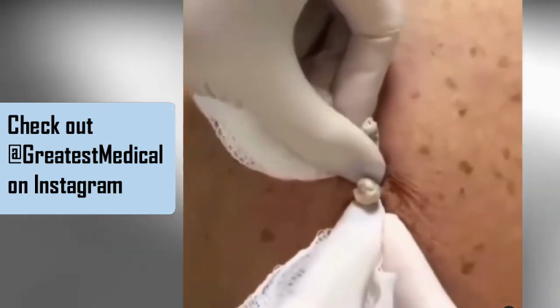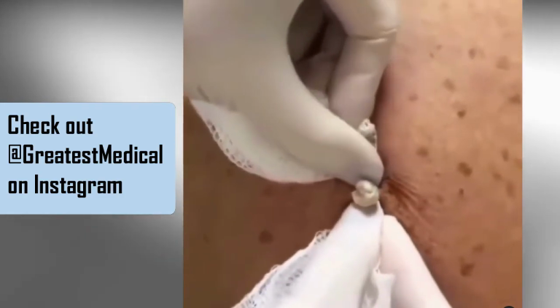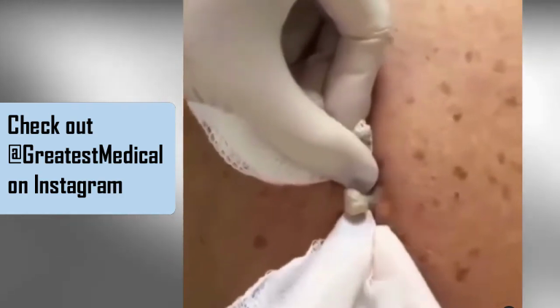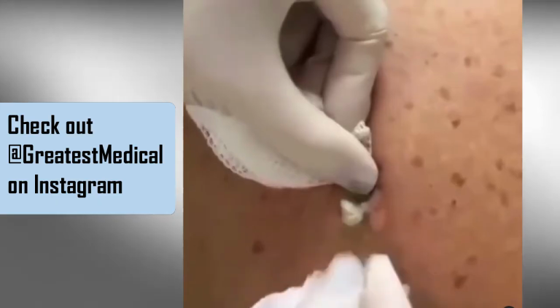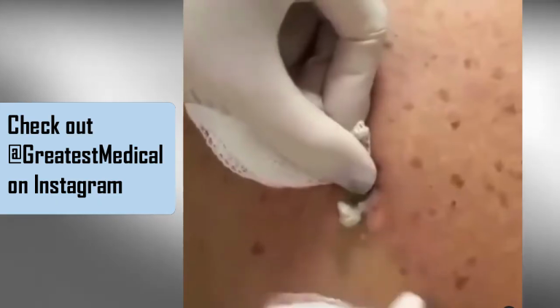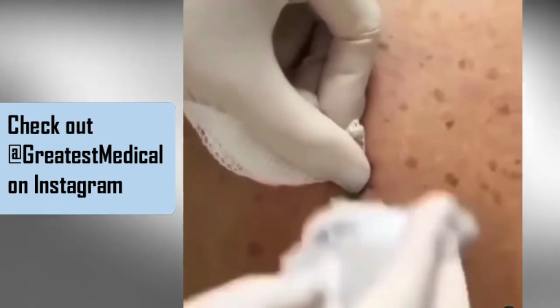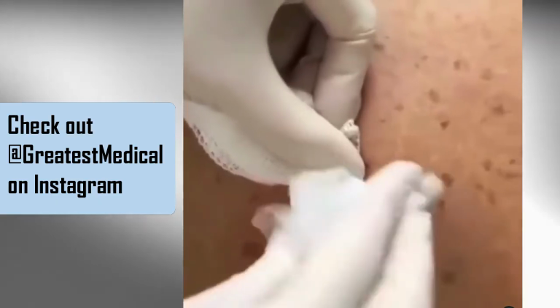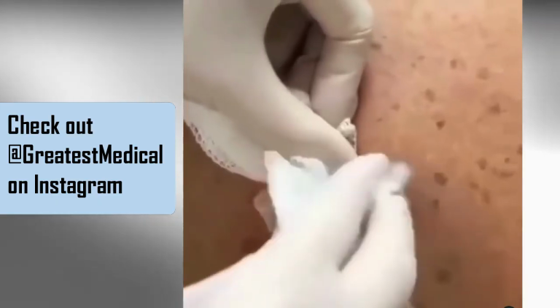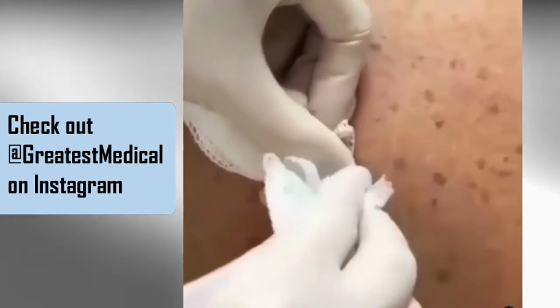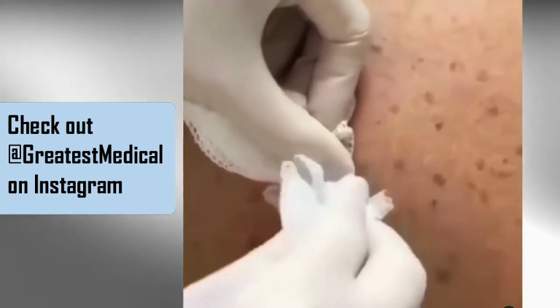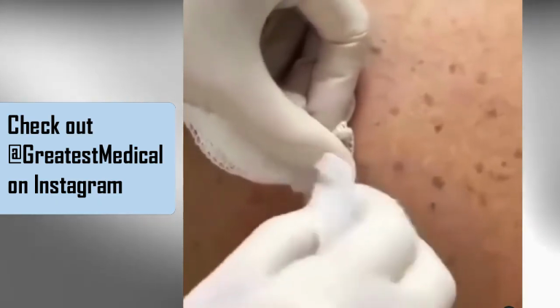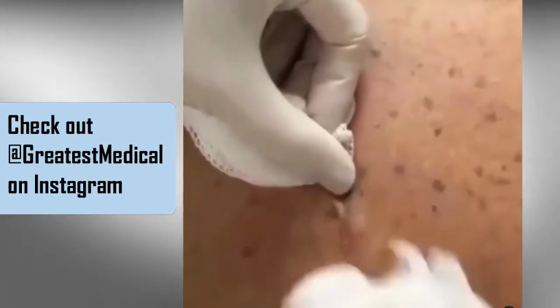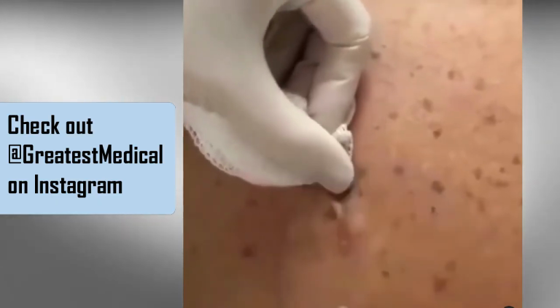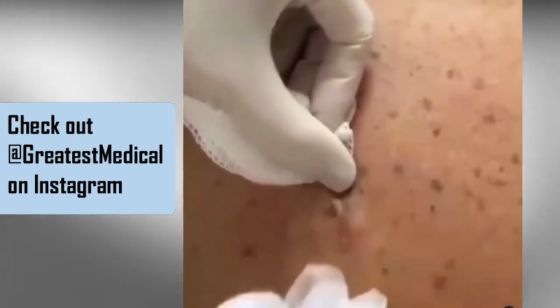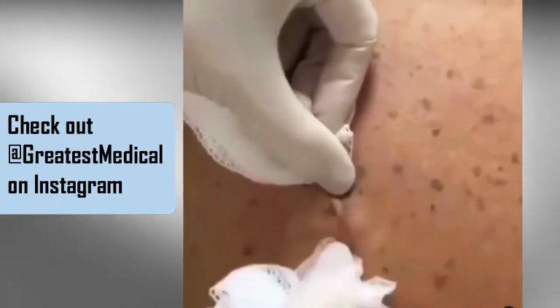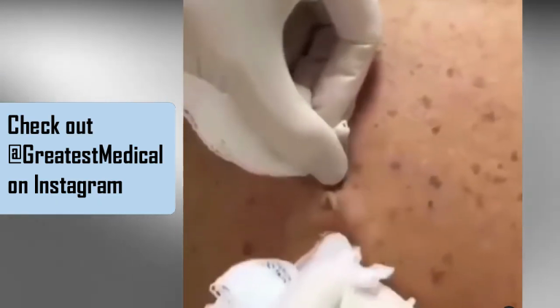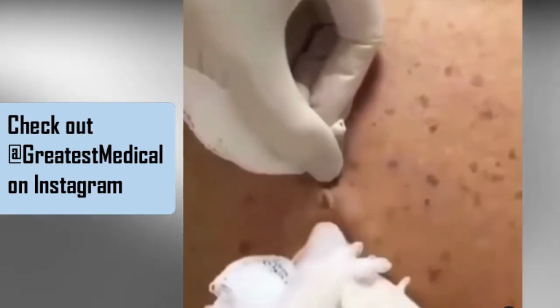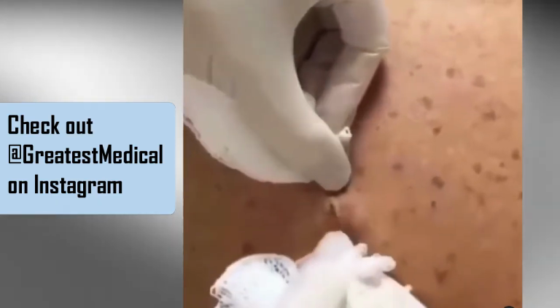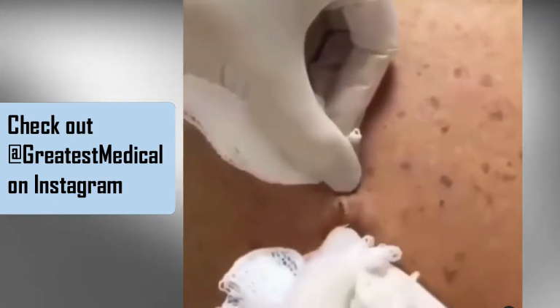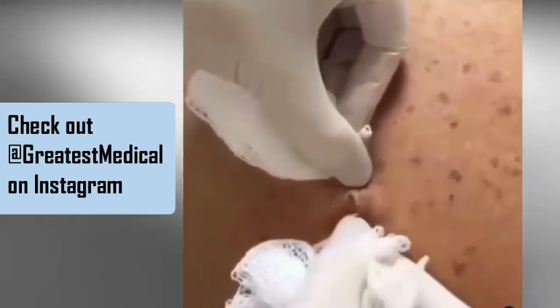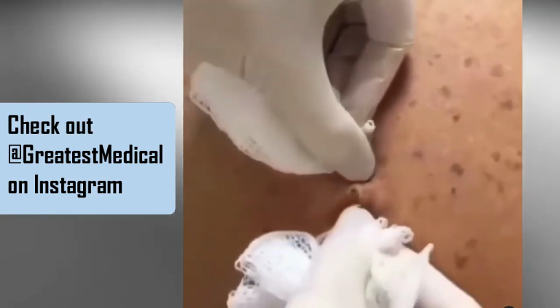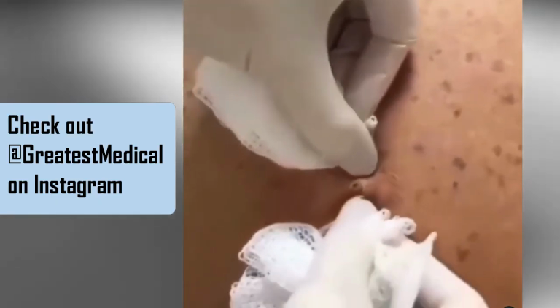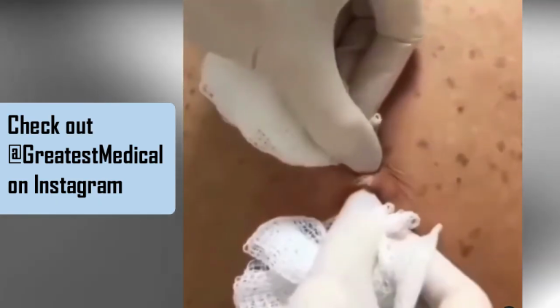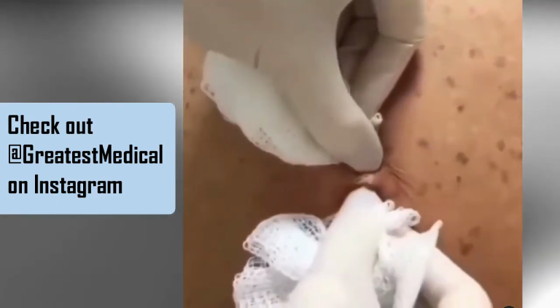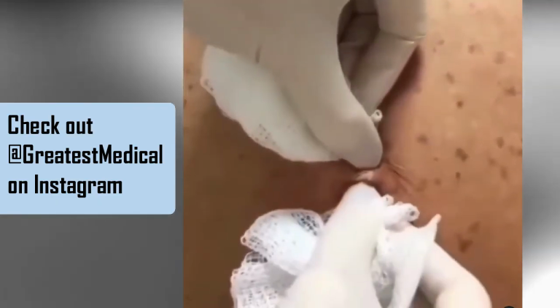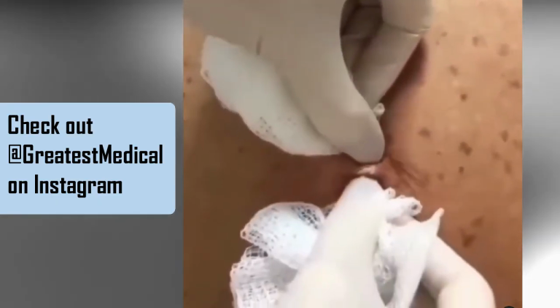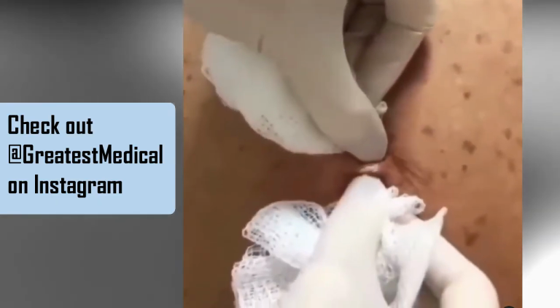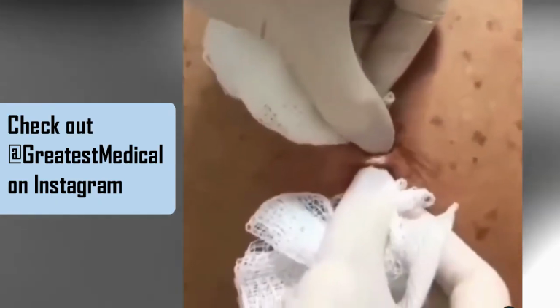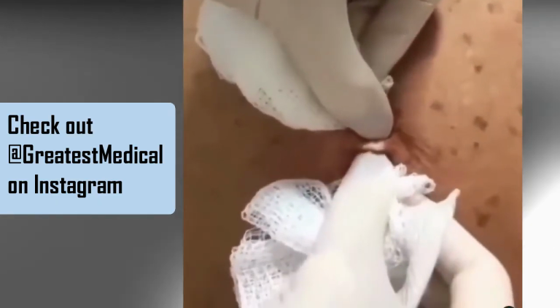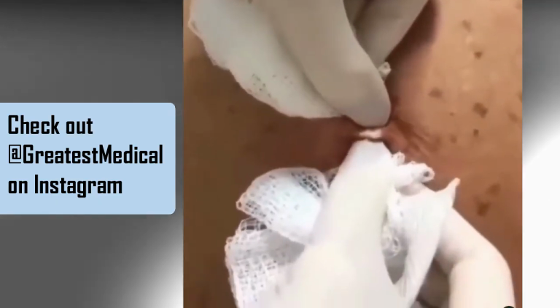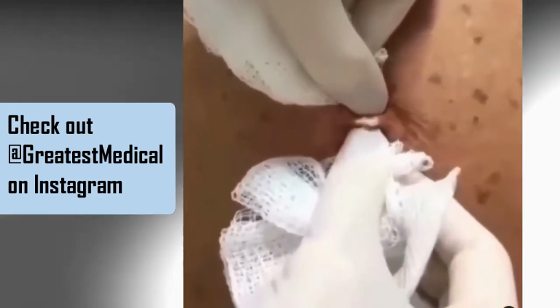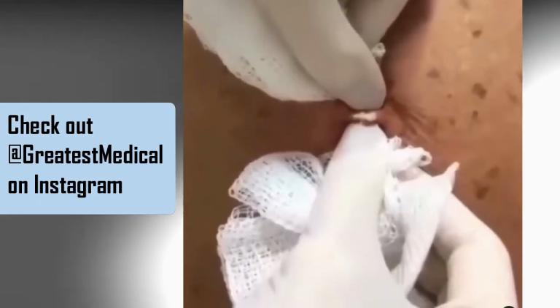And finally, please check out Instagram.com/GreatestMedical. You know you wanna.